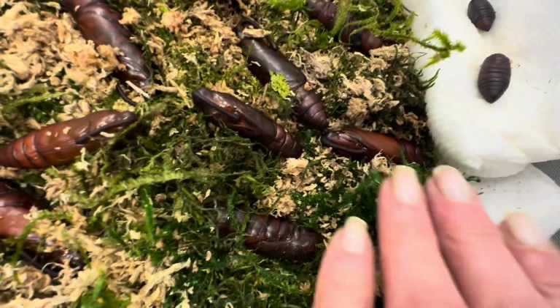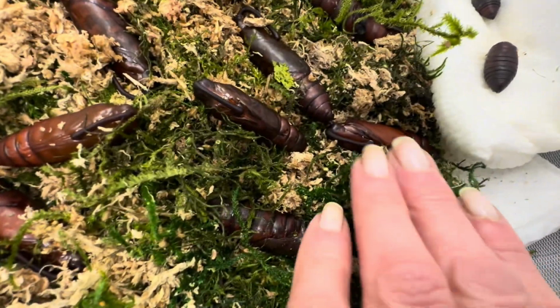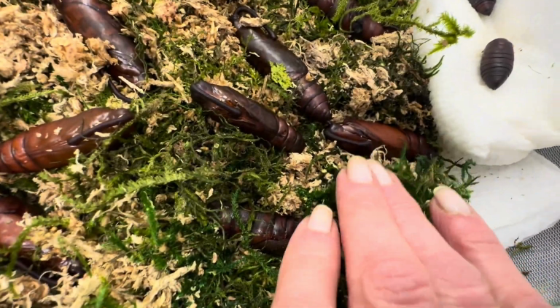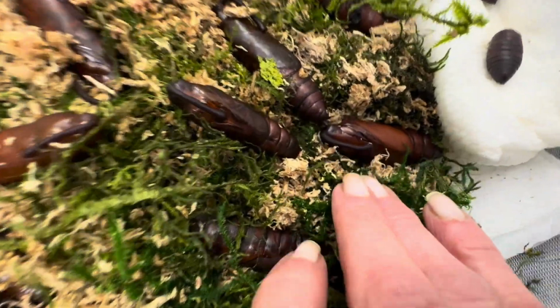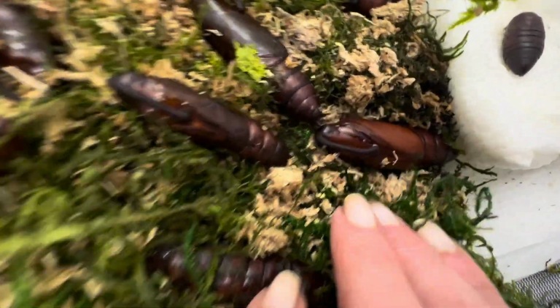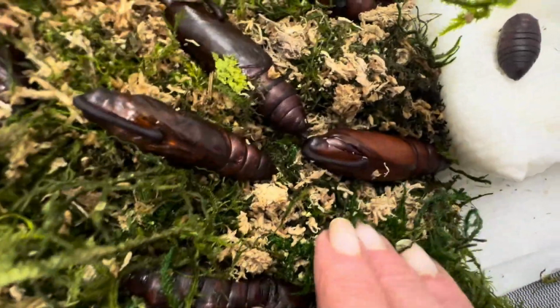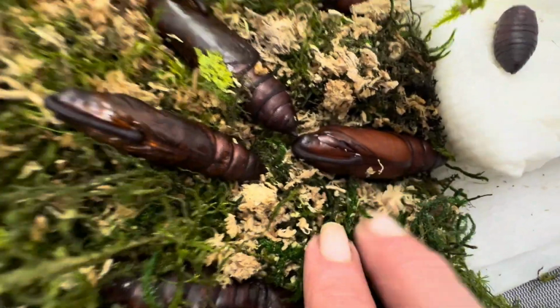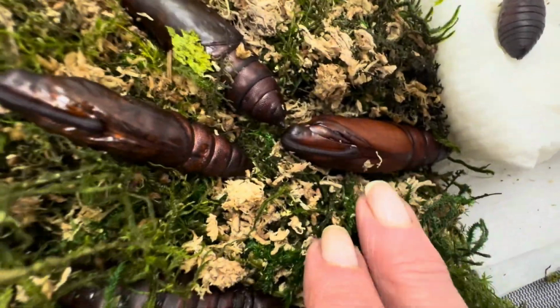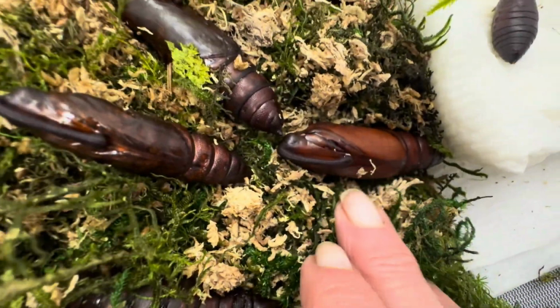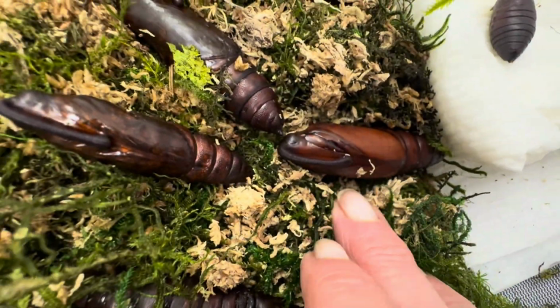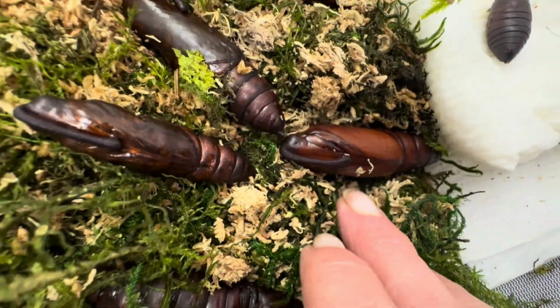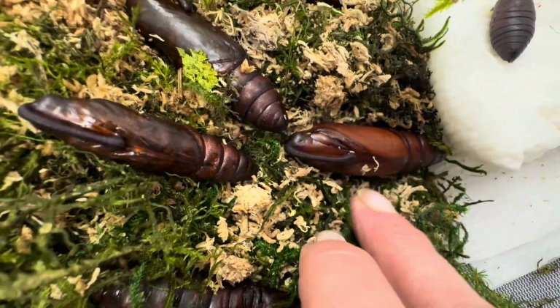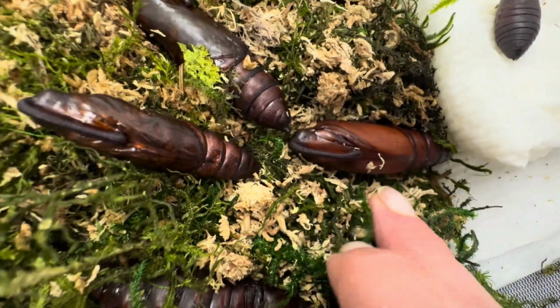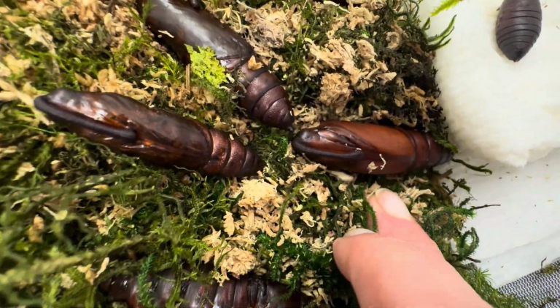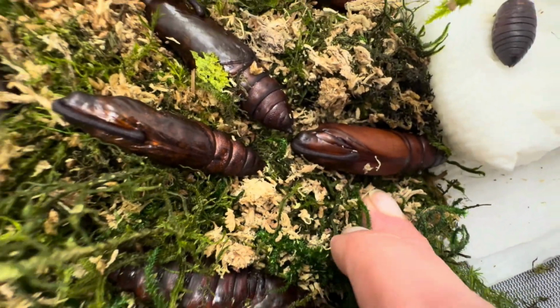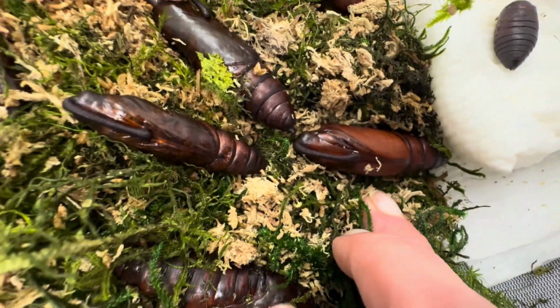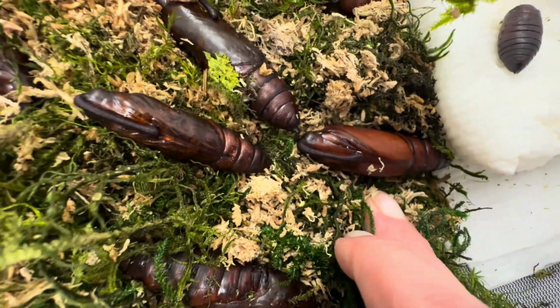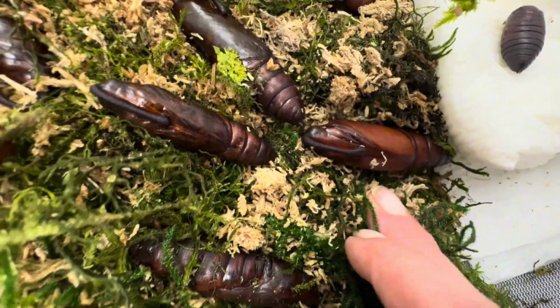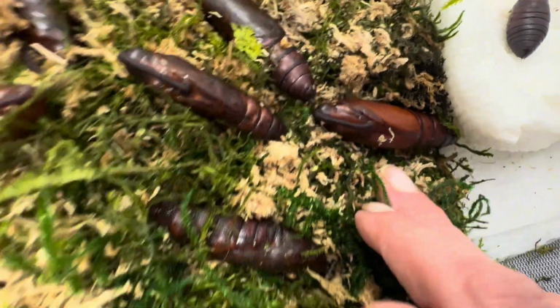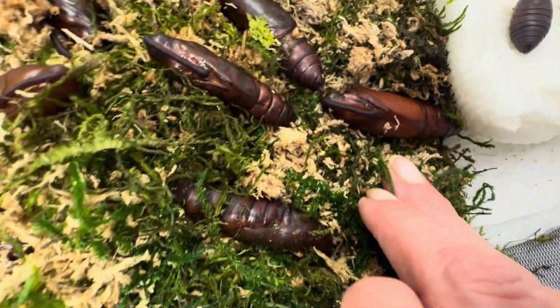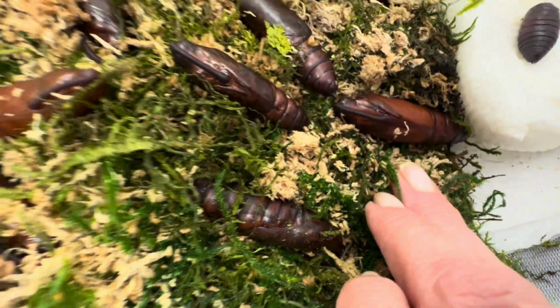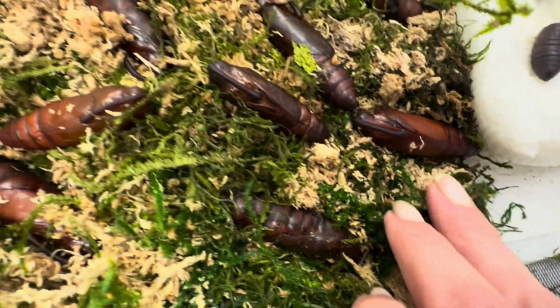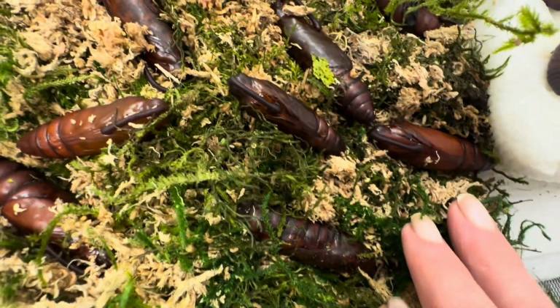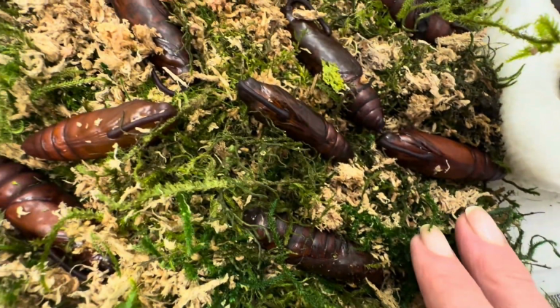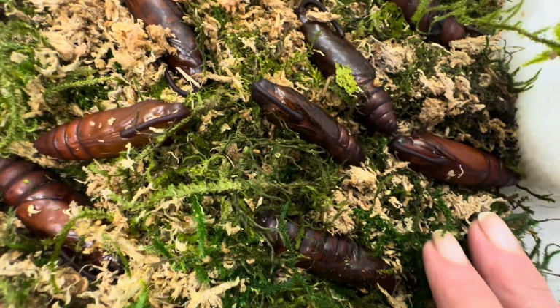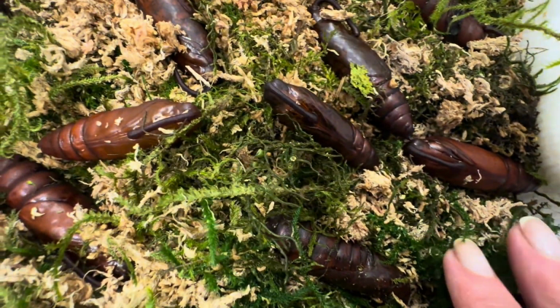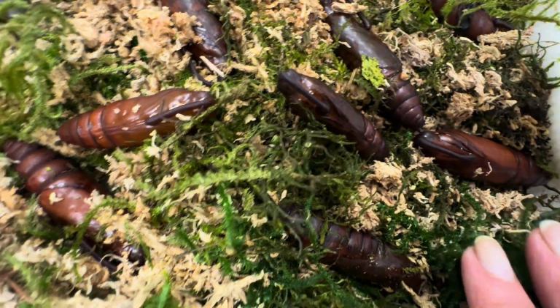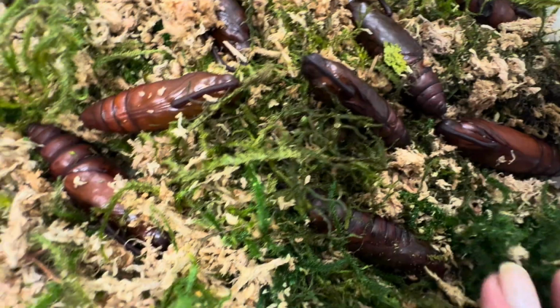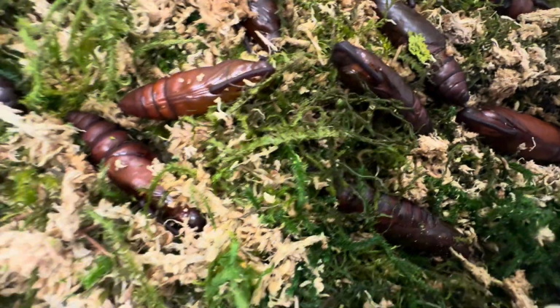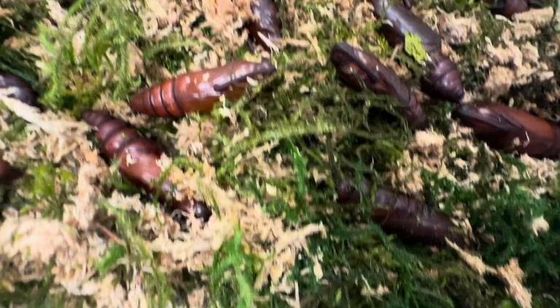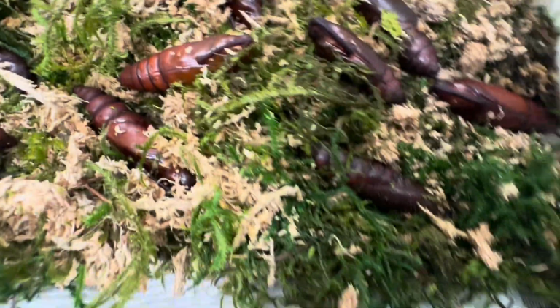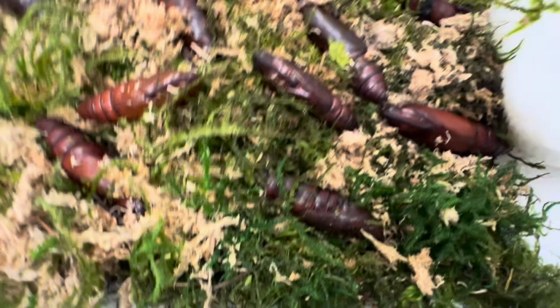As you can see, this one is nowhere near ready. If they're still golden, you have time, but they can change rather quick.